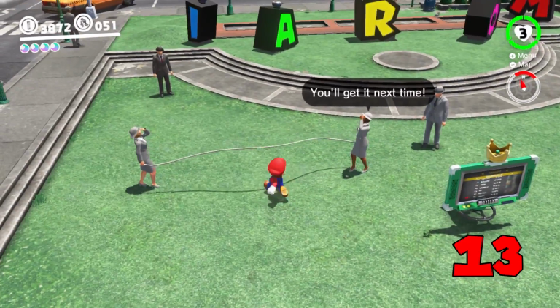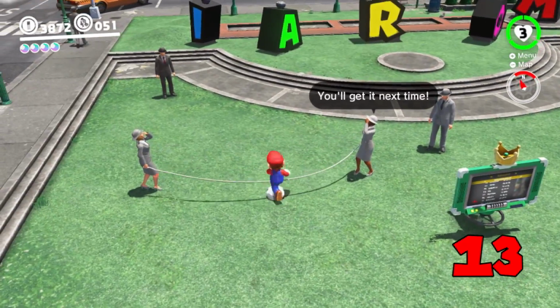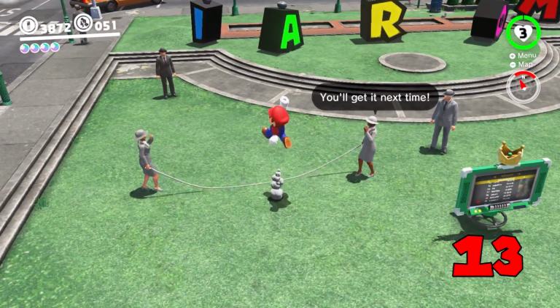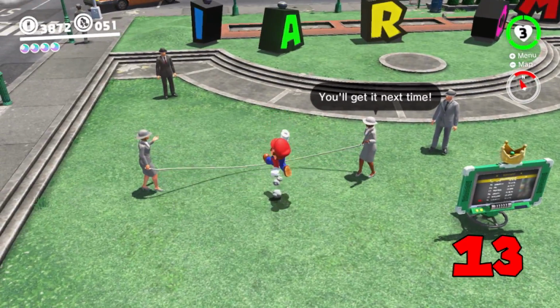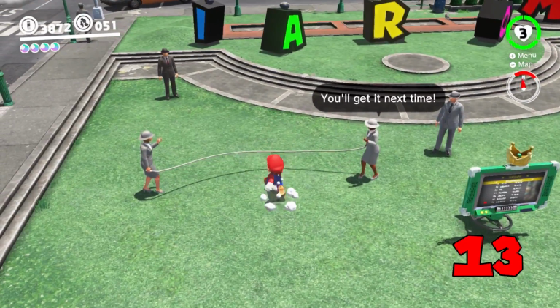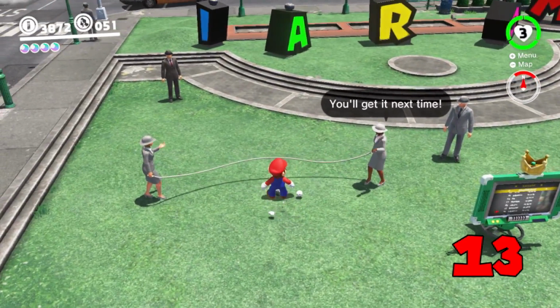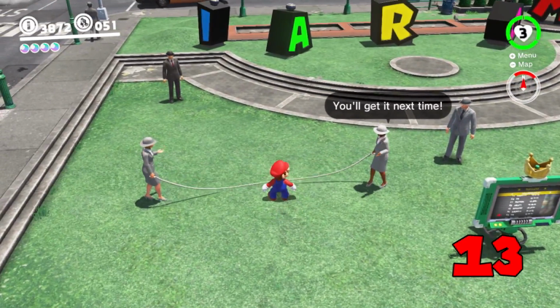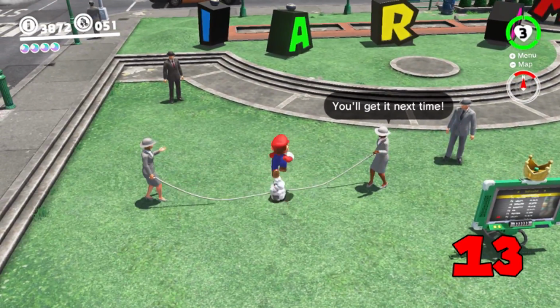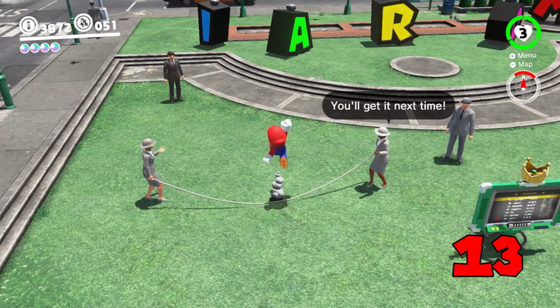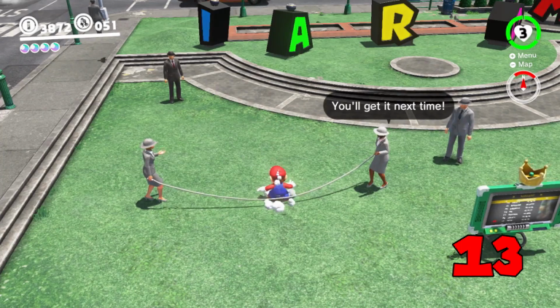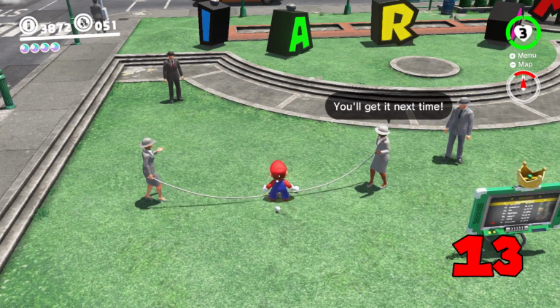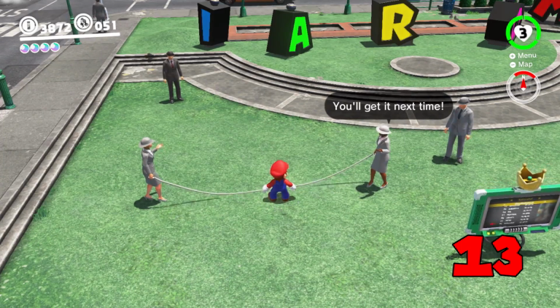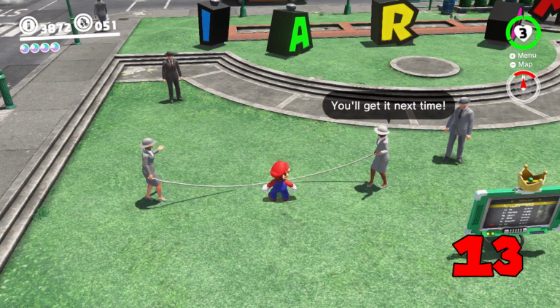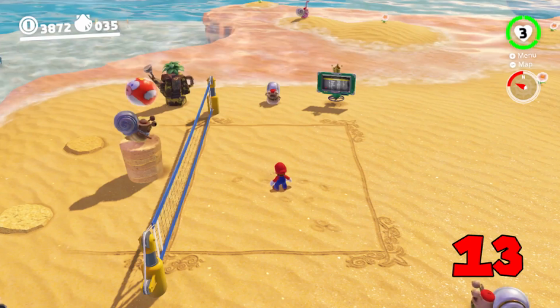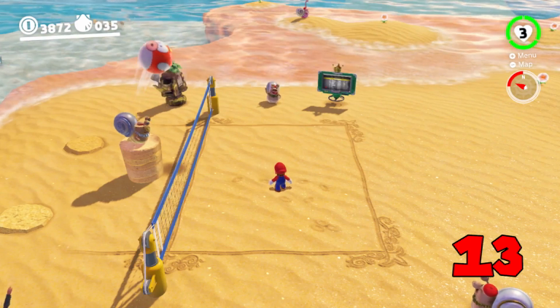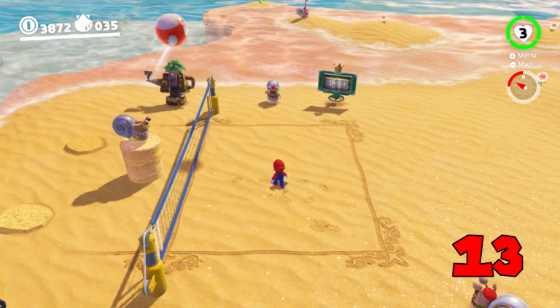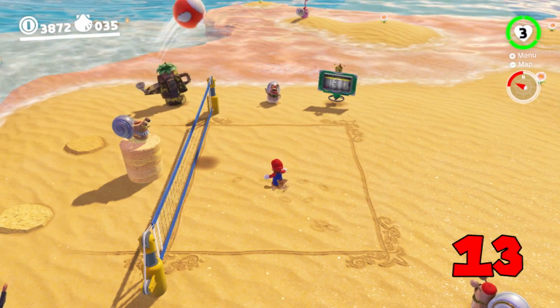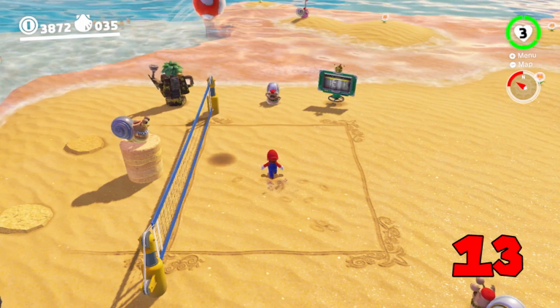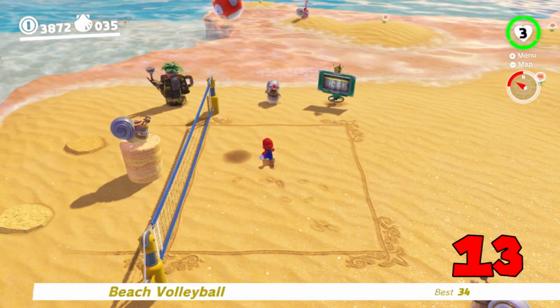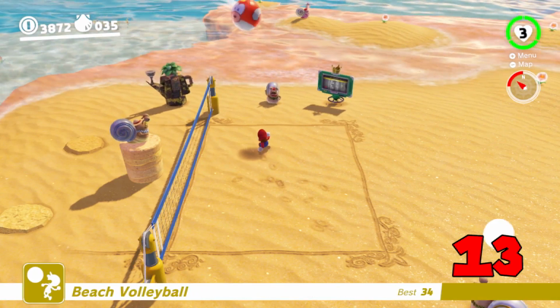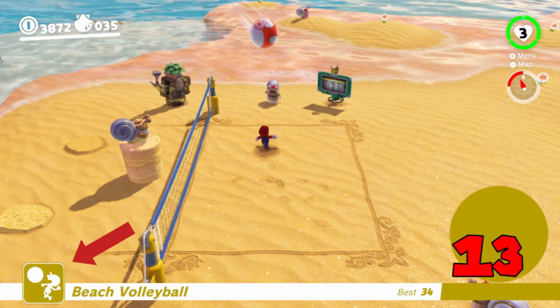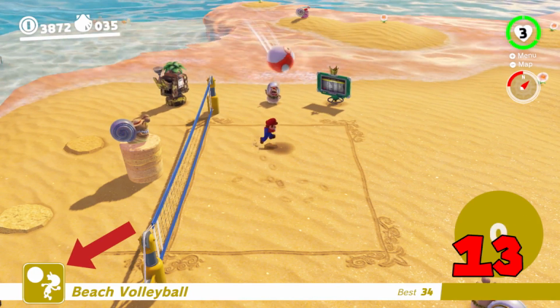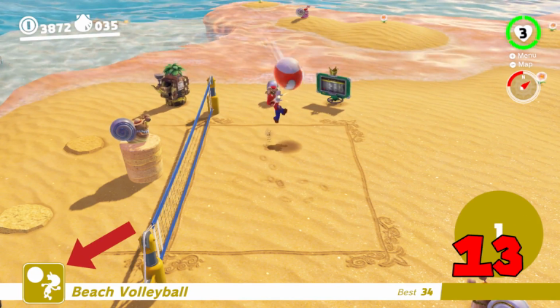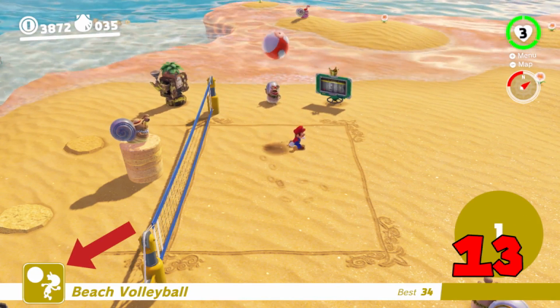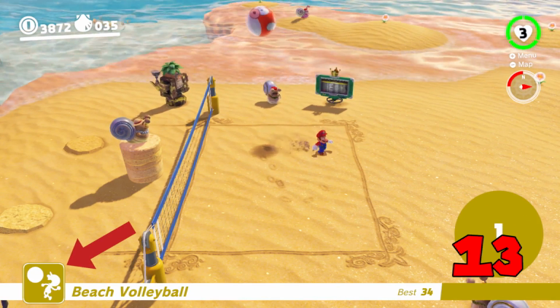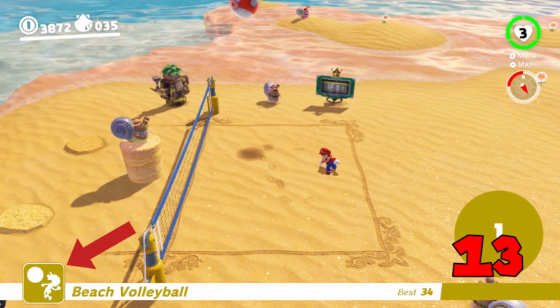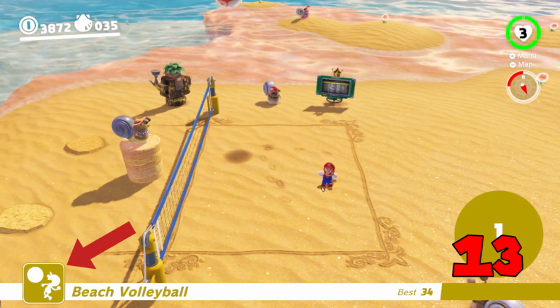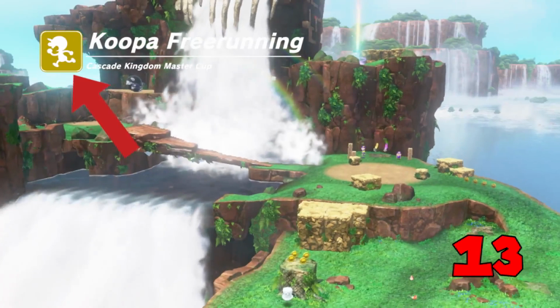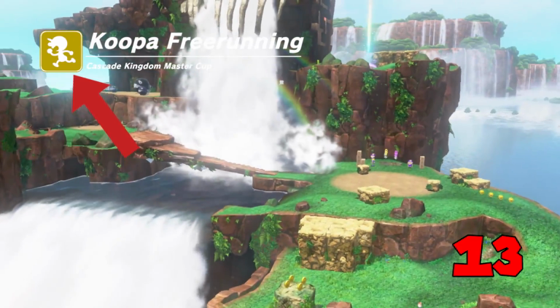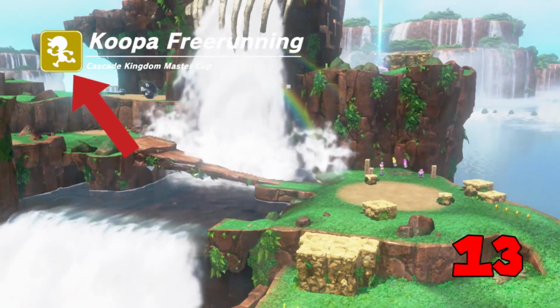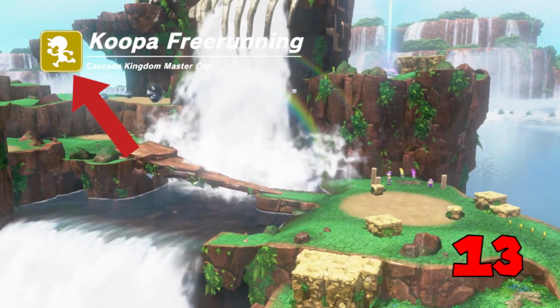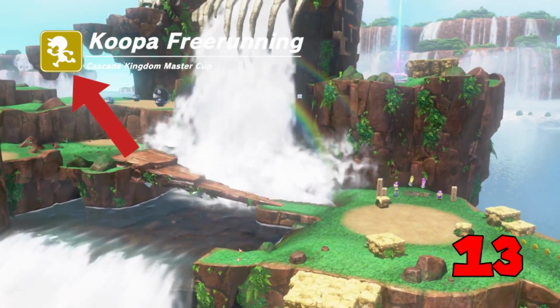Every time Mario takes part in a mini-game, such as jump roping or volleyball, a tiny picture of Mr. Game & Watch accompanies it, representing that challenge.